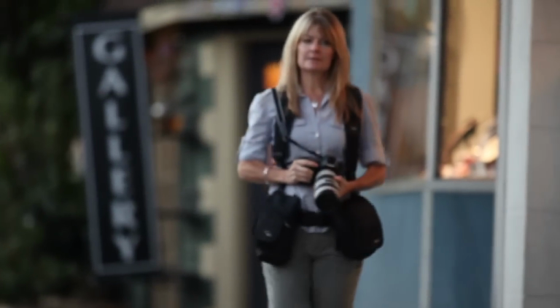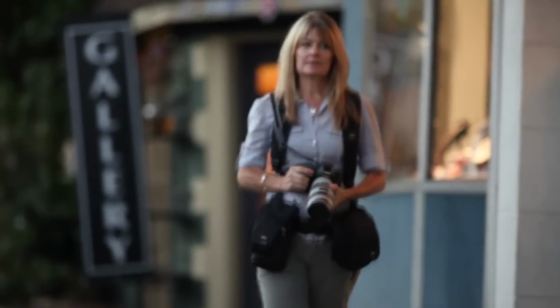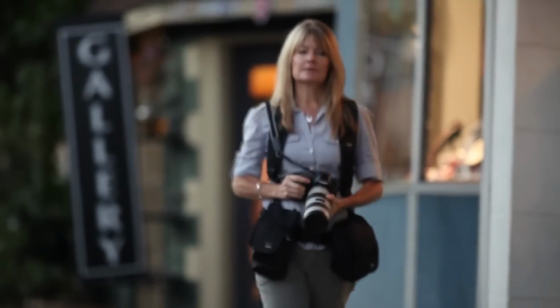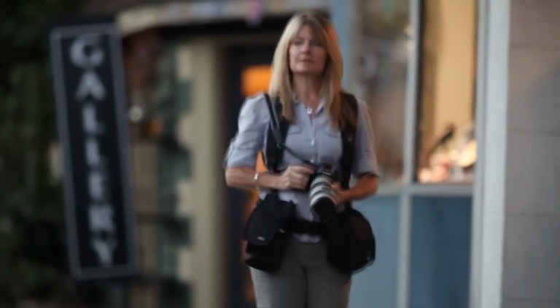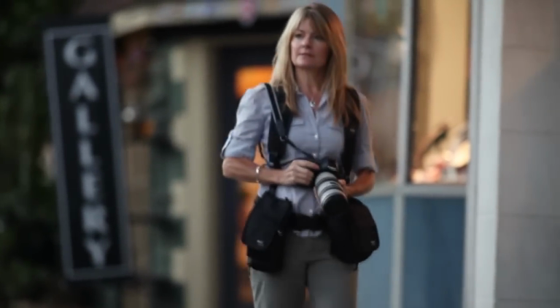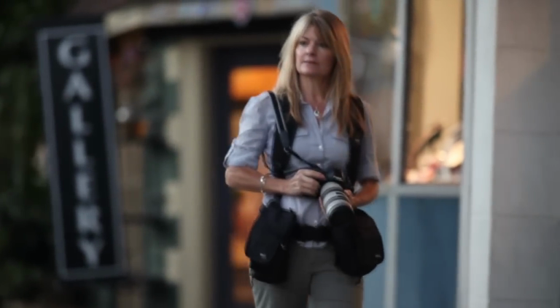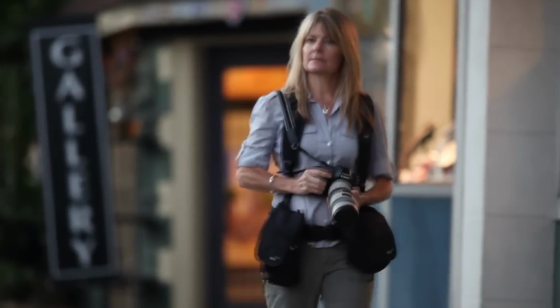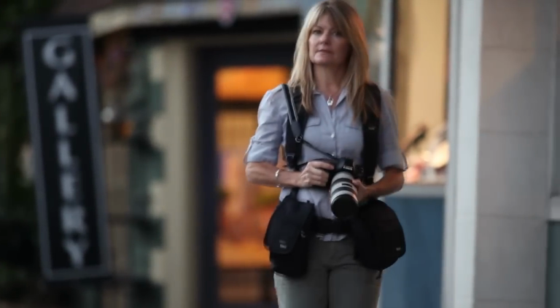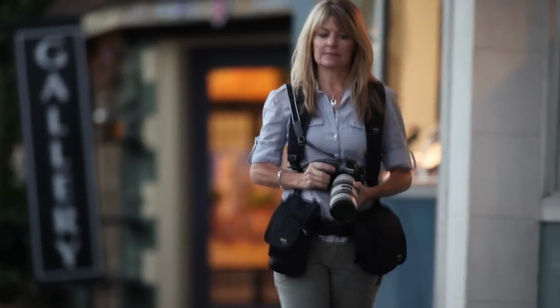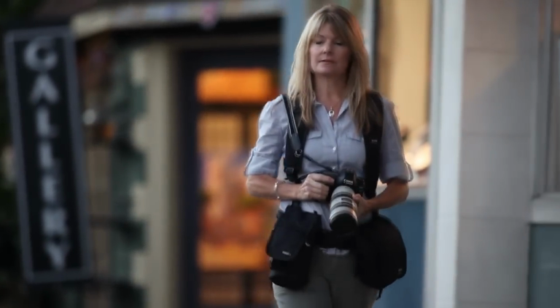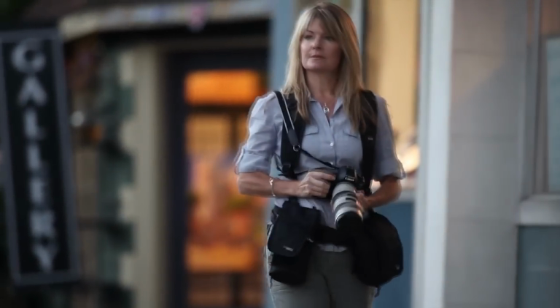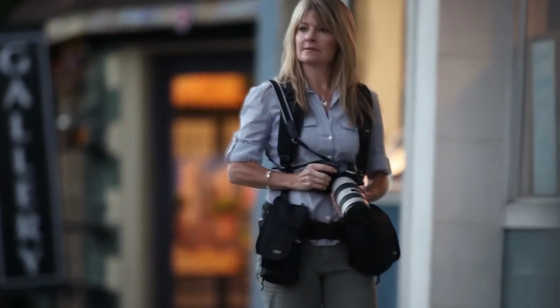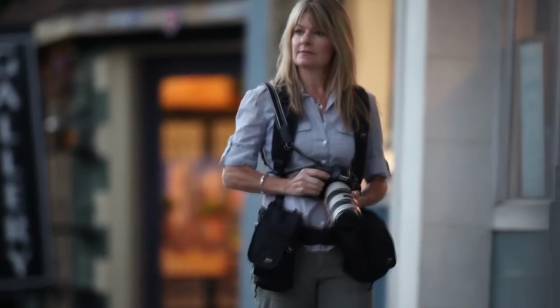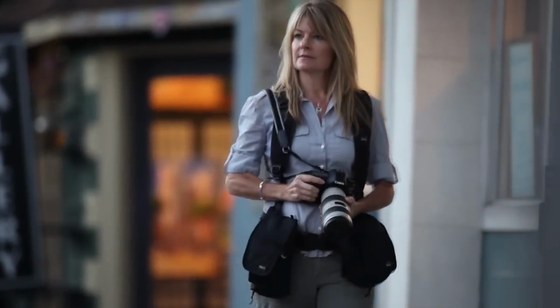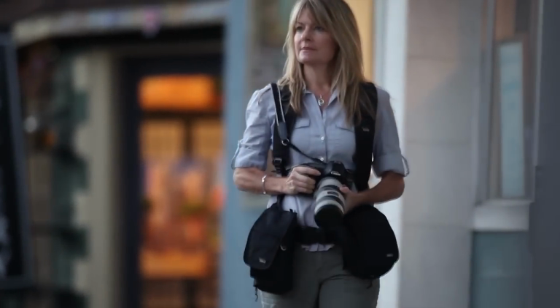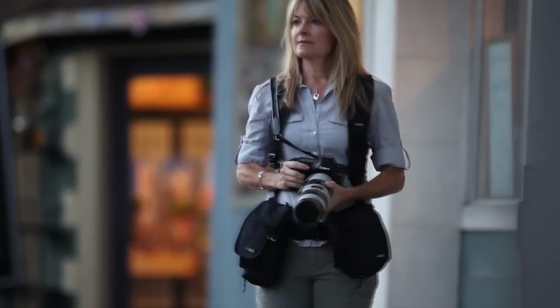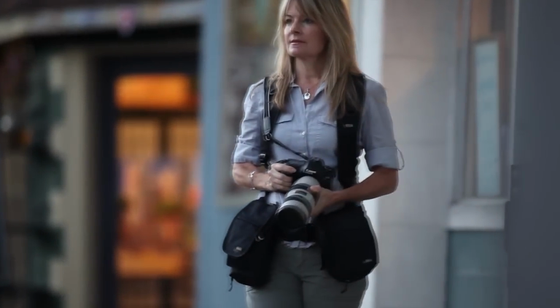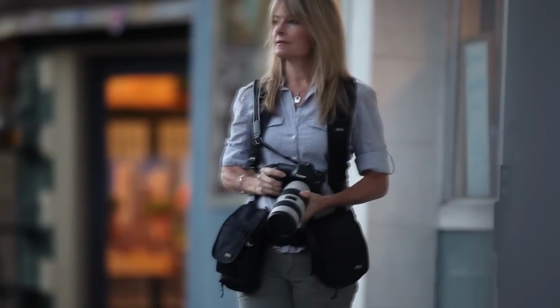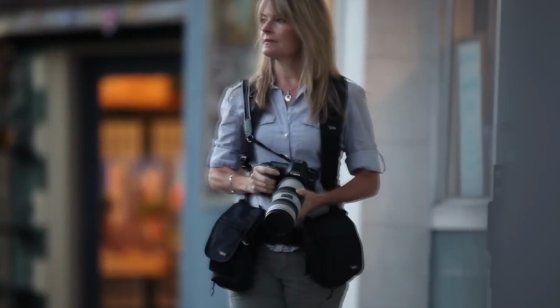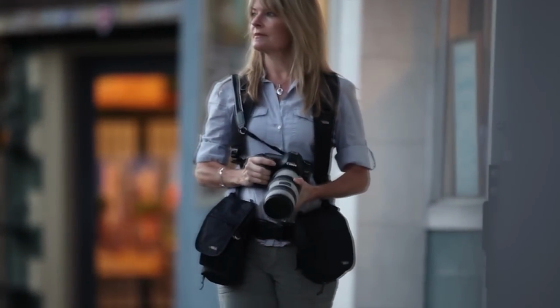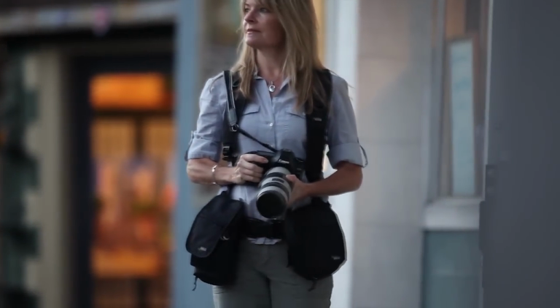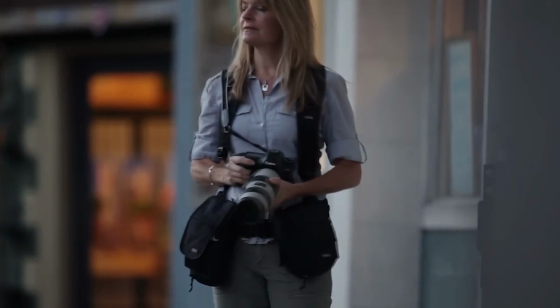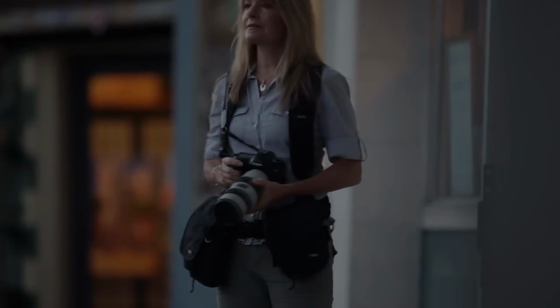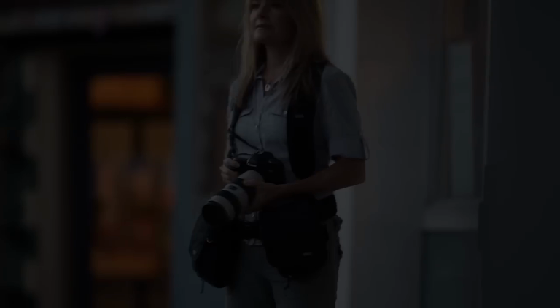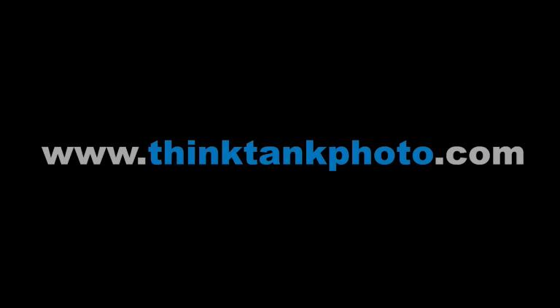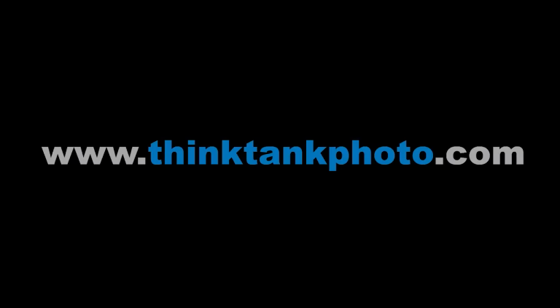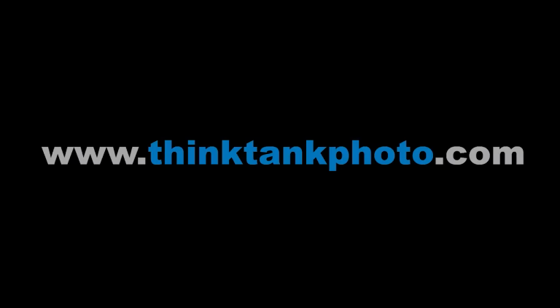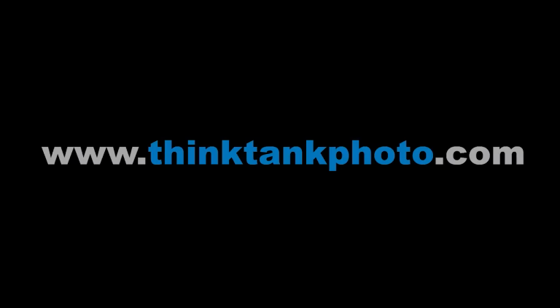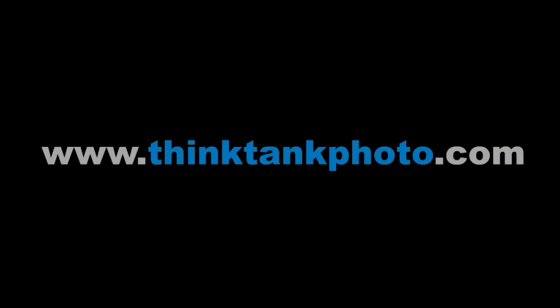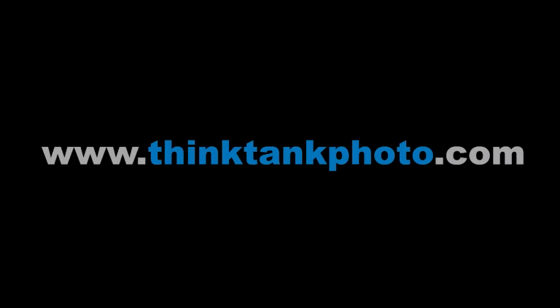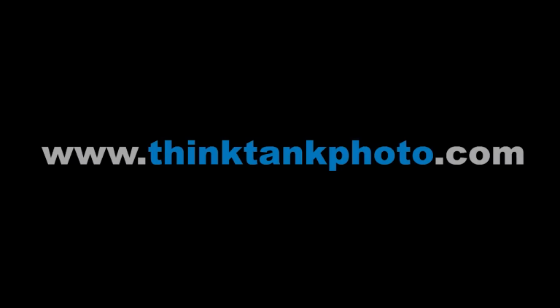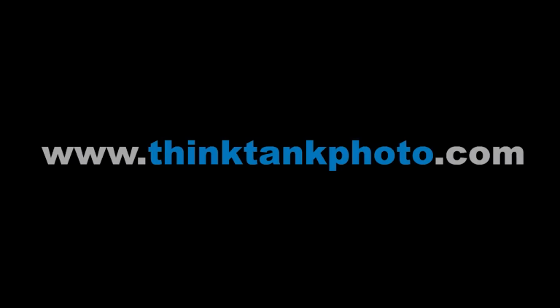For more information about any of our Think Tank Photo products, visit thinktankphoto.com.